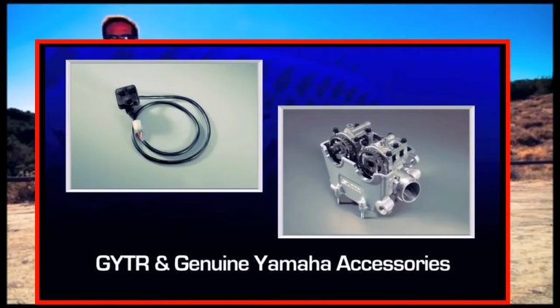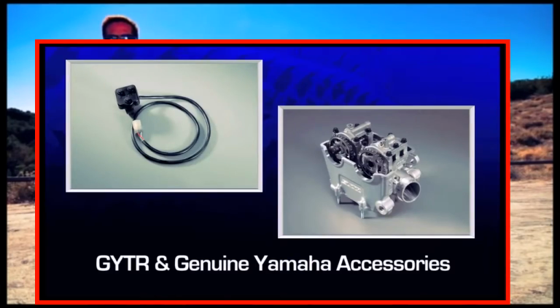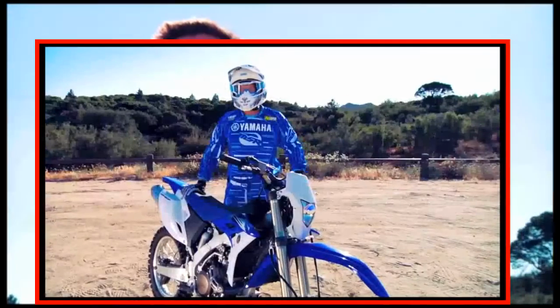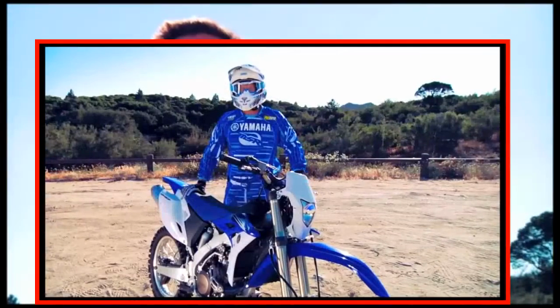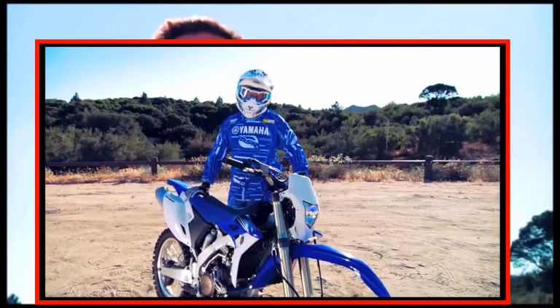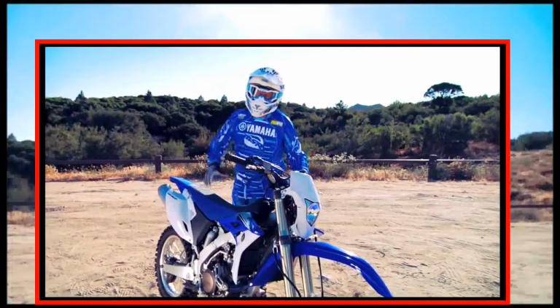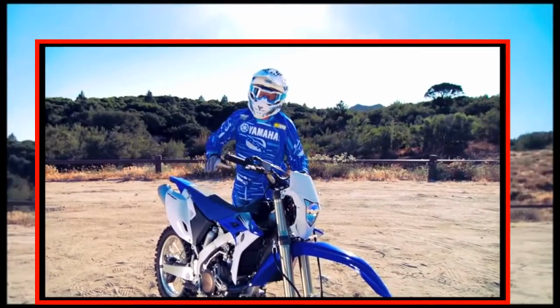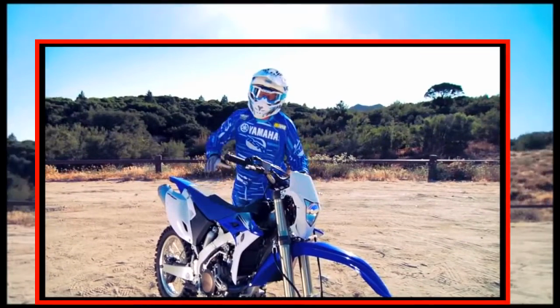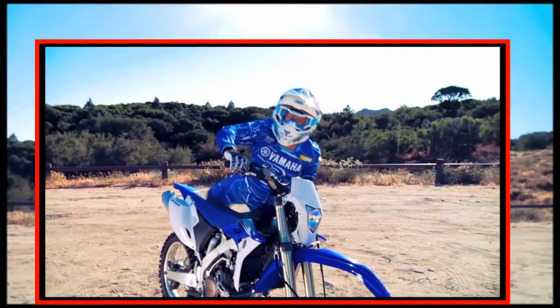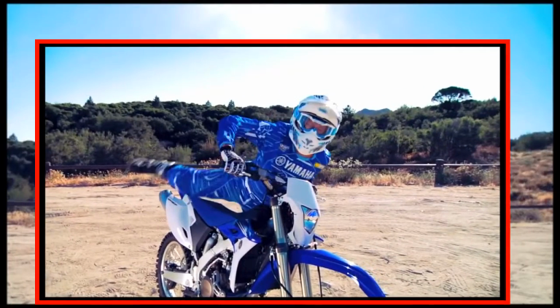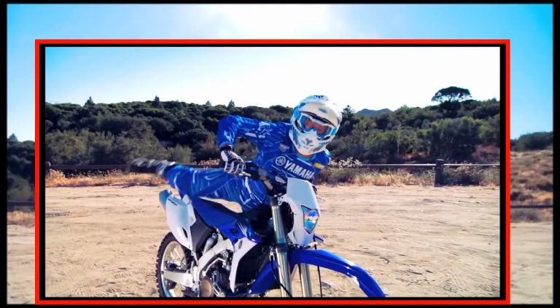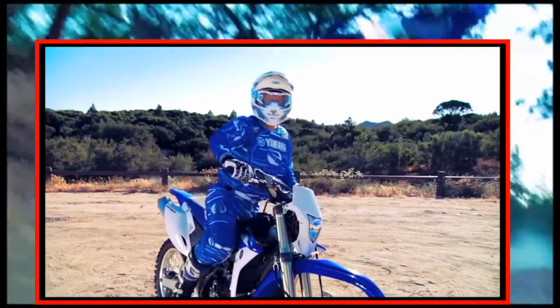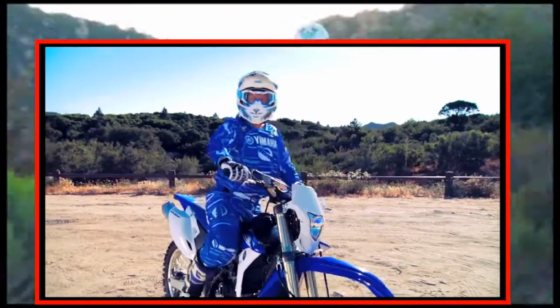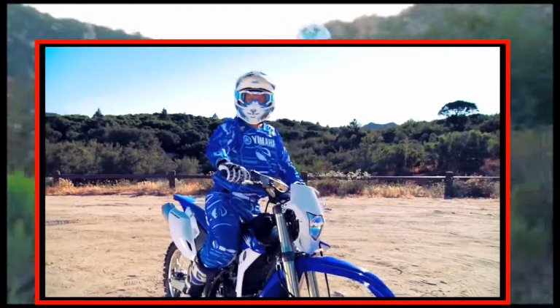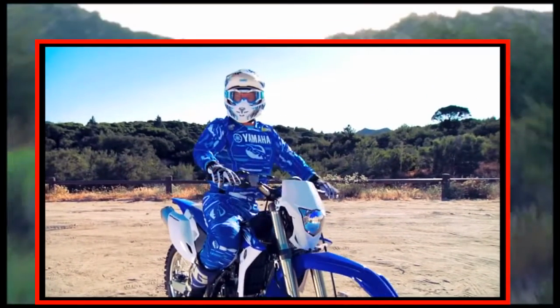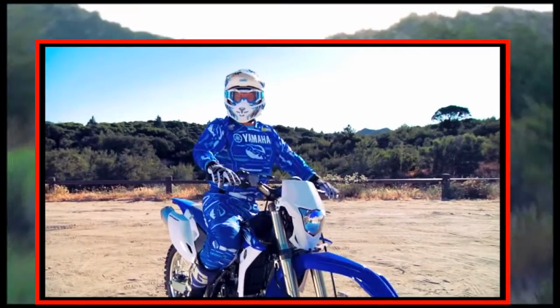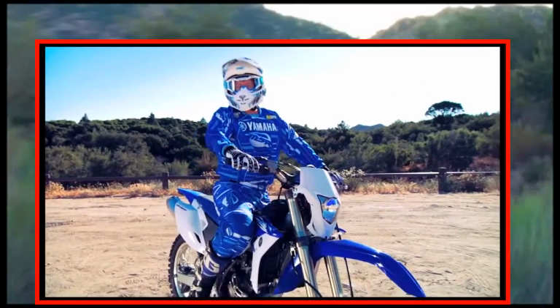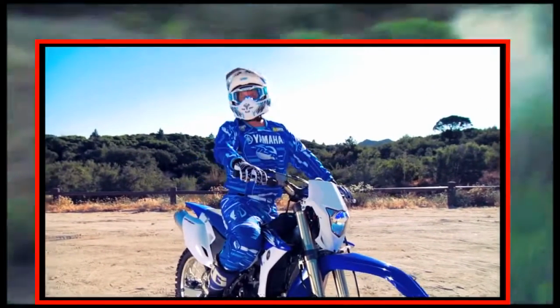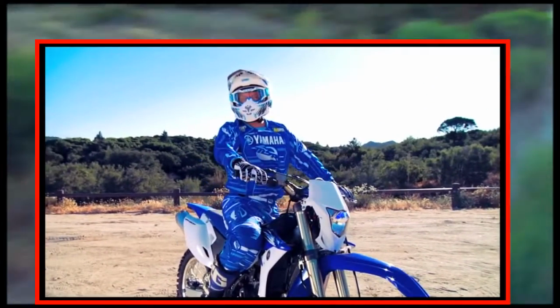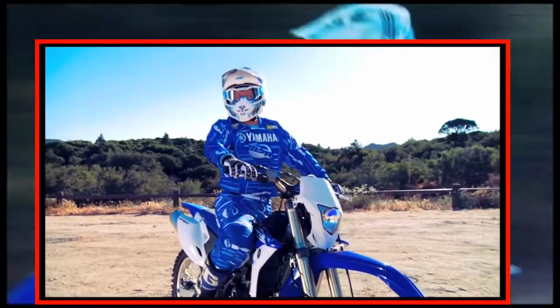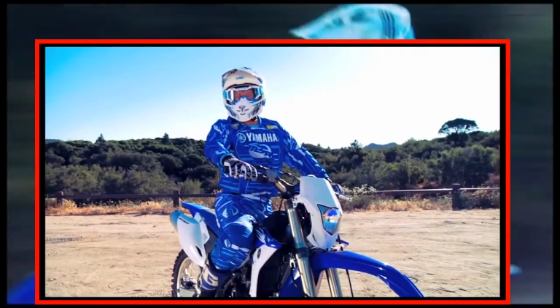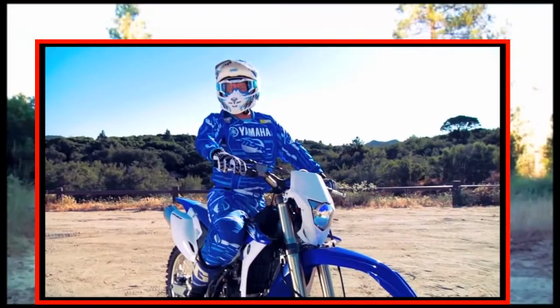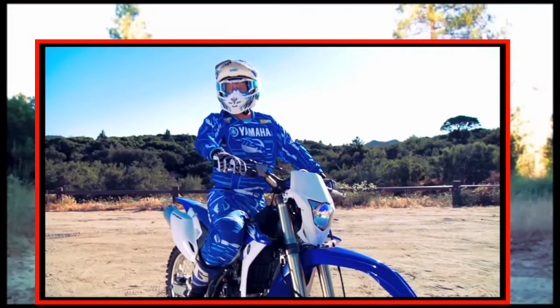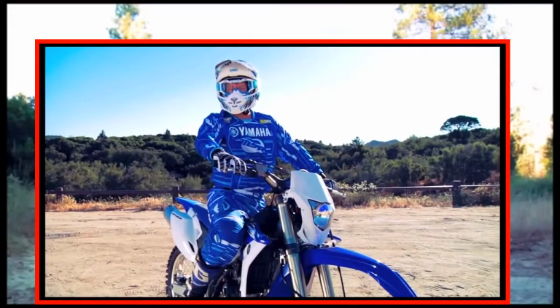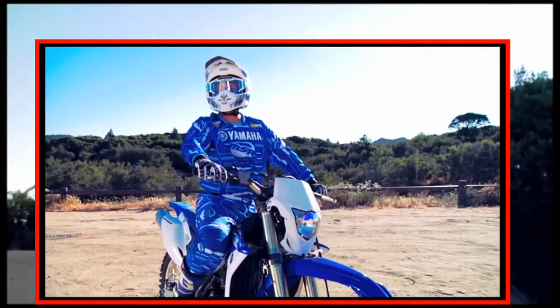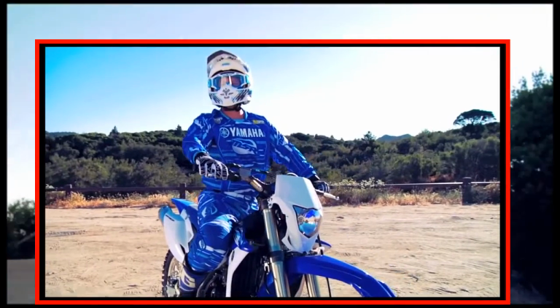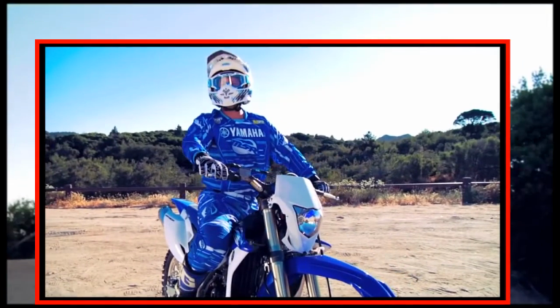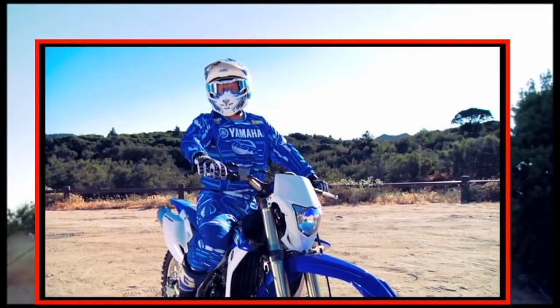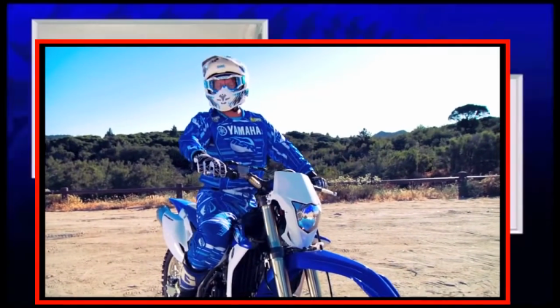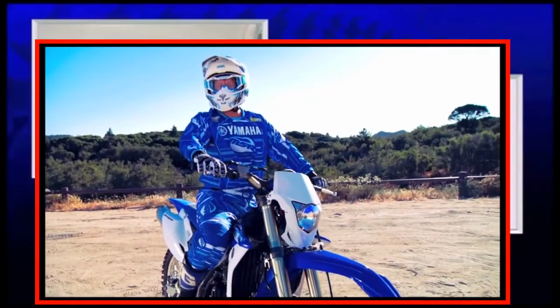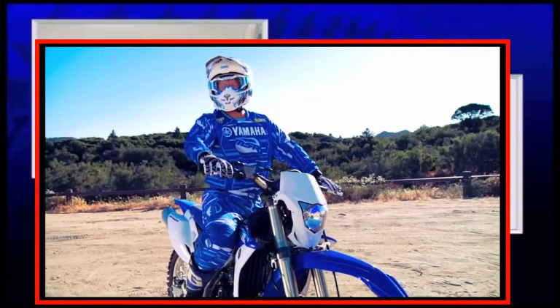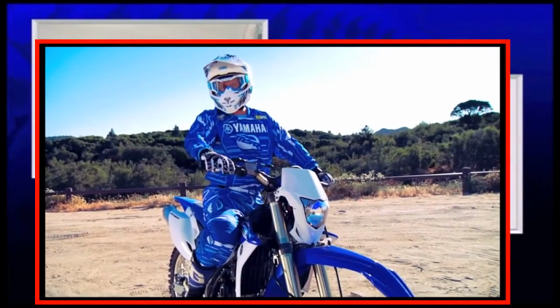So there you have it. The all-new WR450F is the latest example of Yamaha's continued dominance in the off-road category.